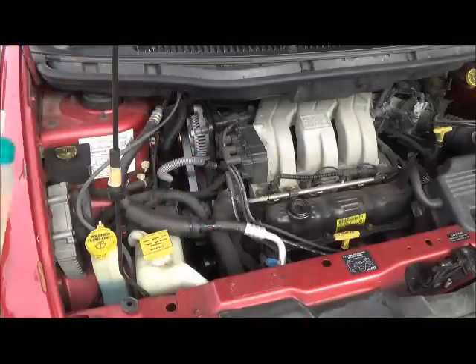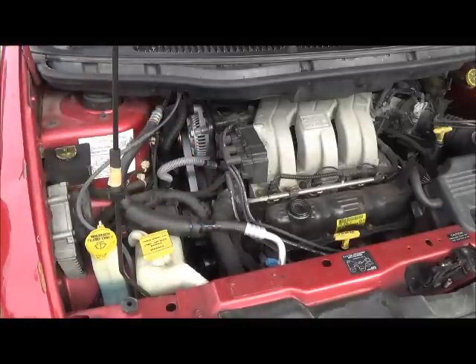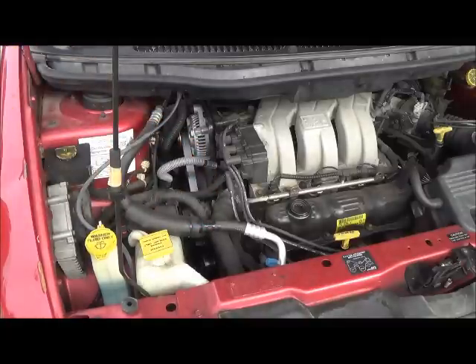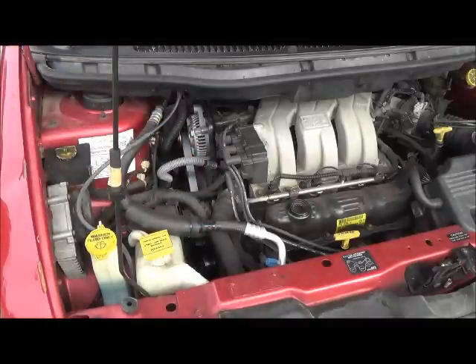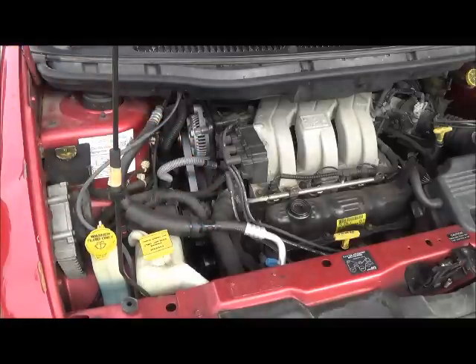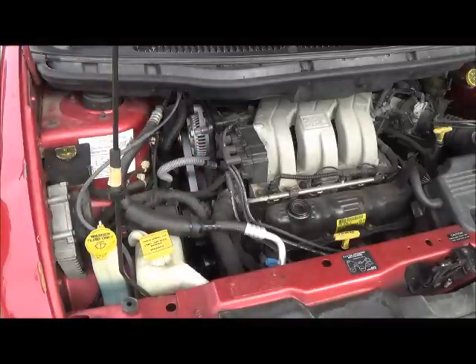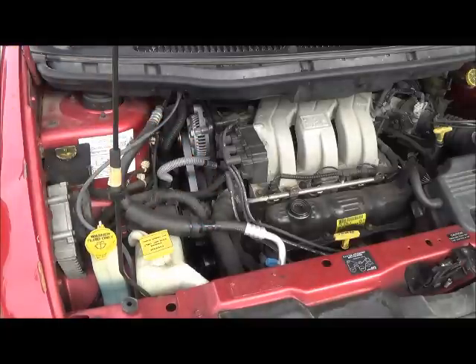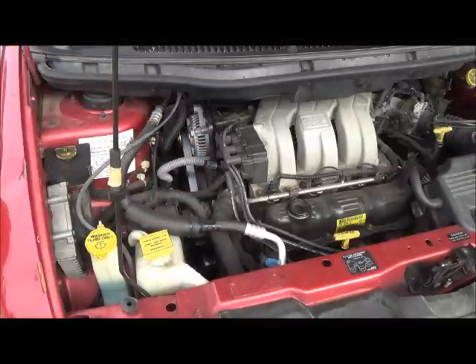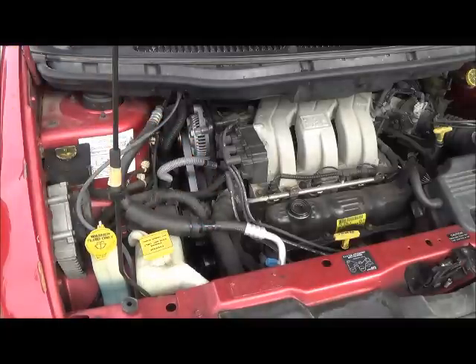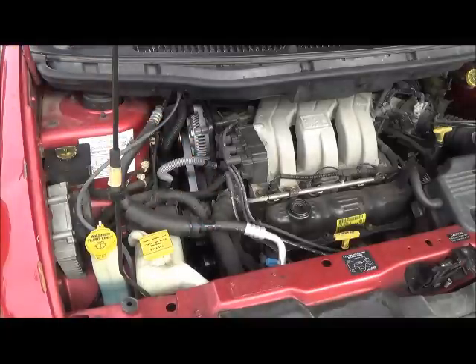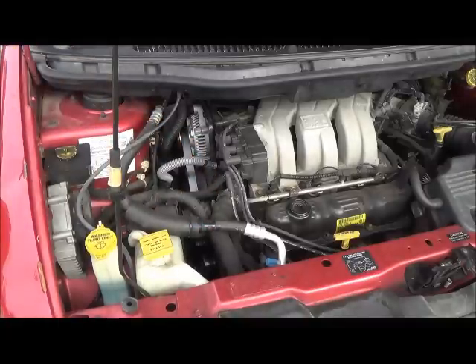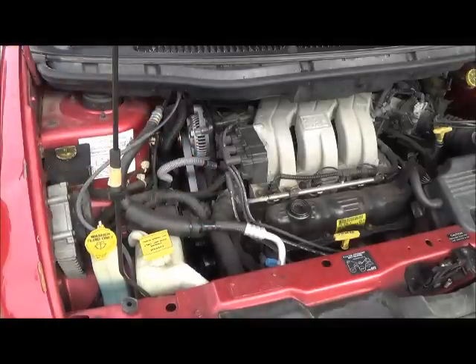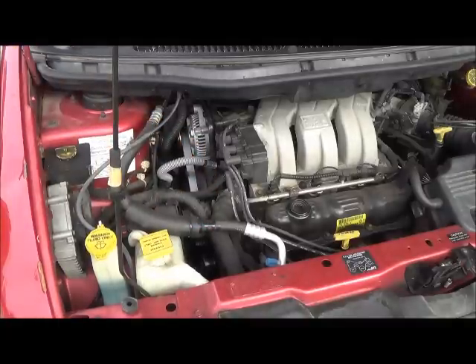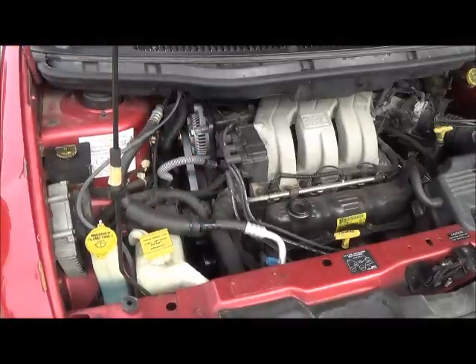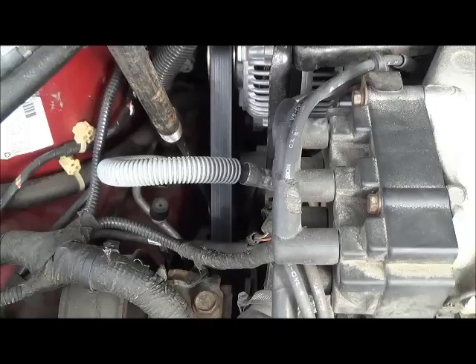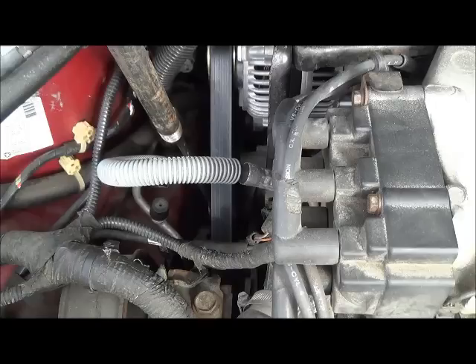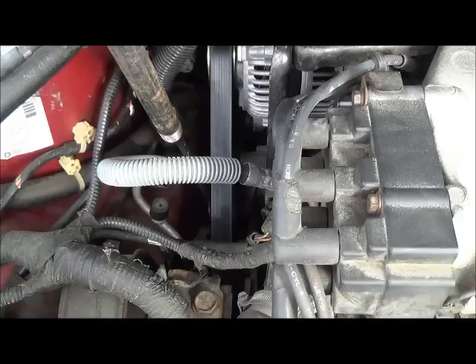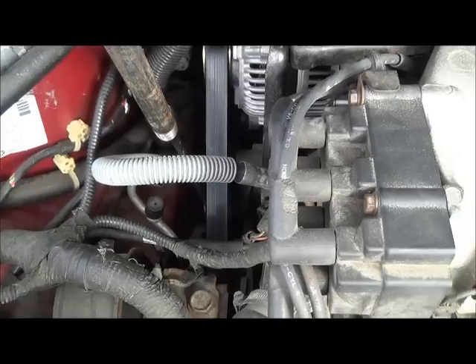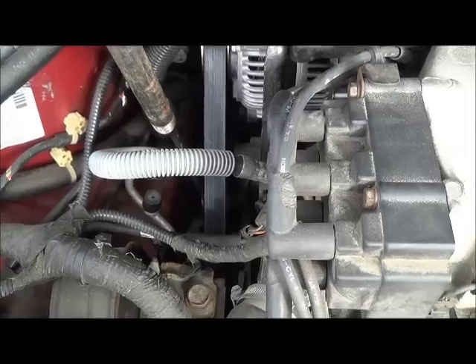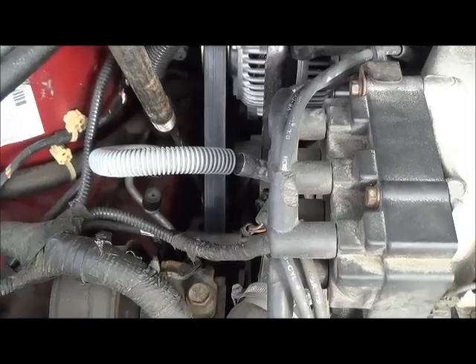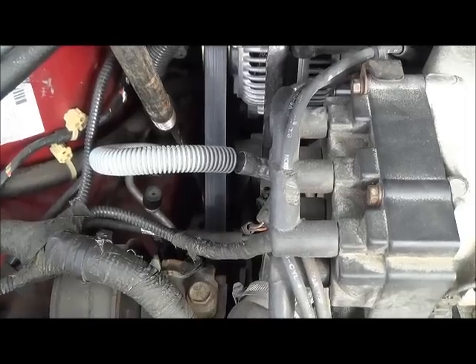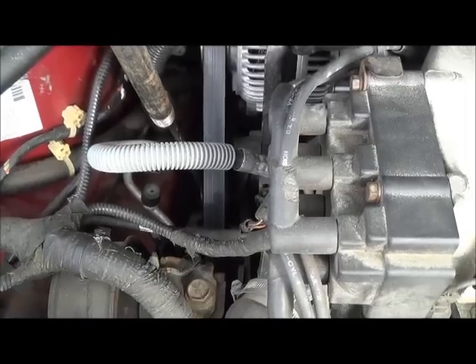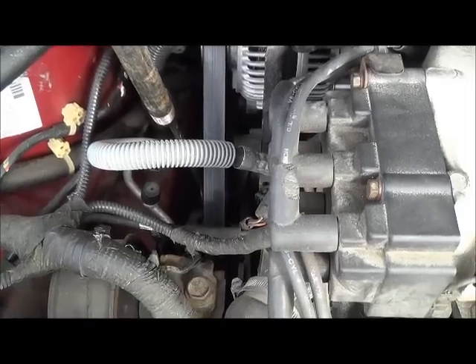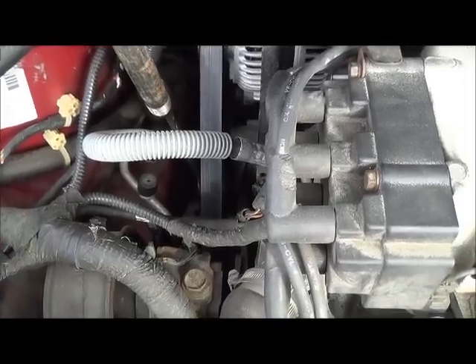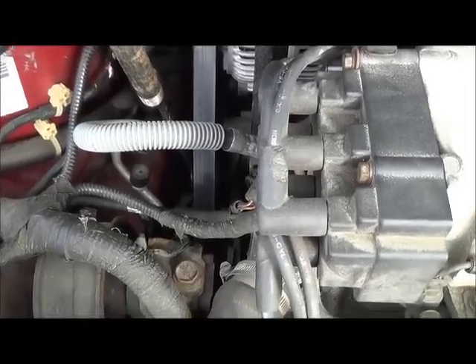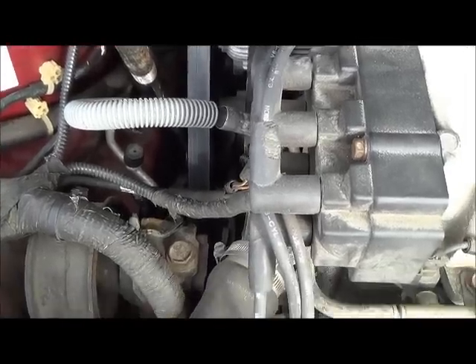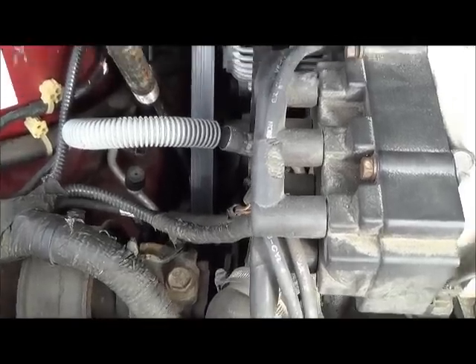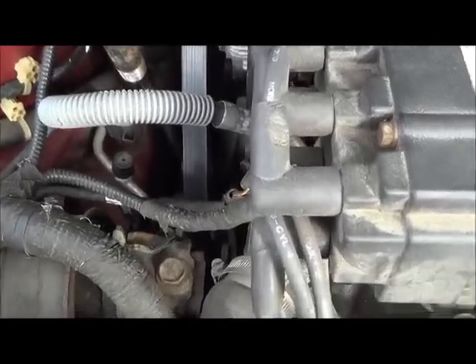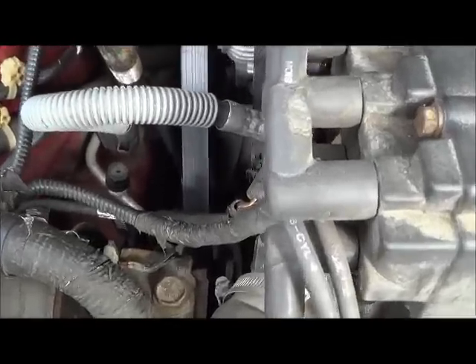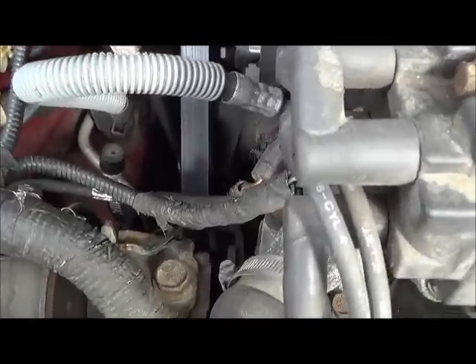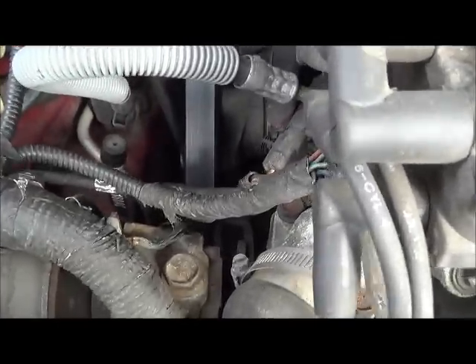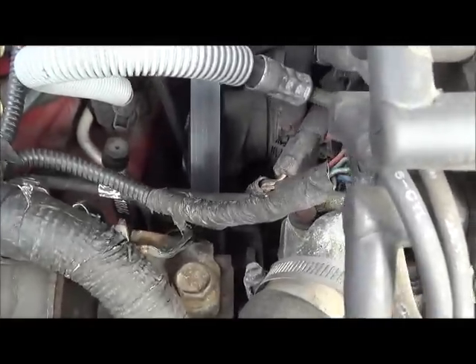Now that we've diagnosed it, let's figure out what the problem is. Here's how you take off the serpentine belt.